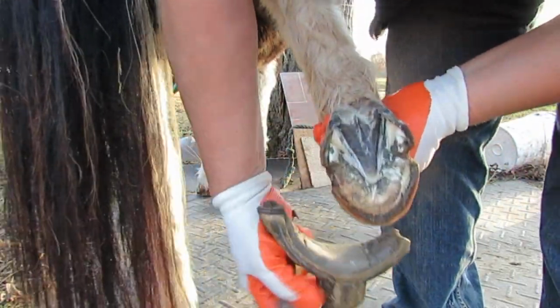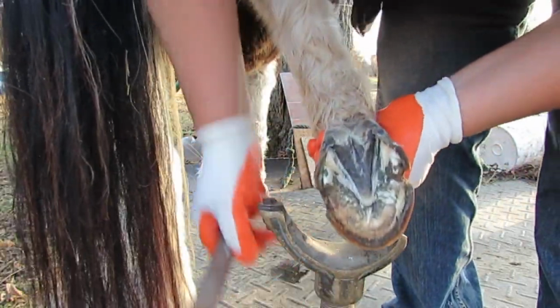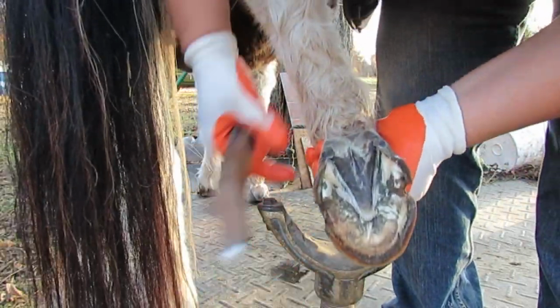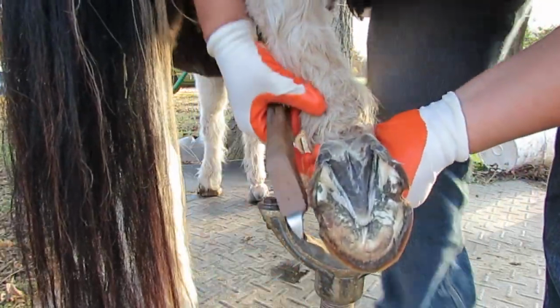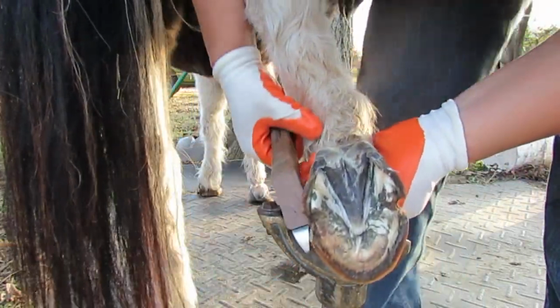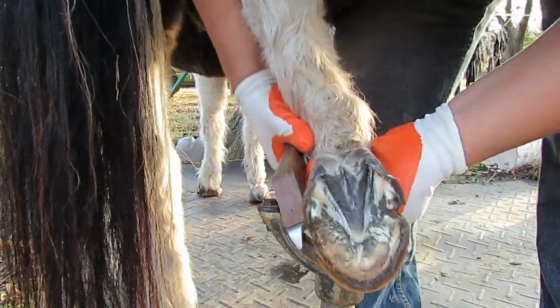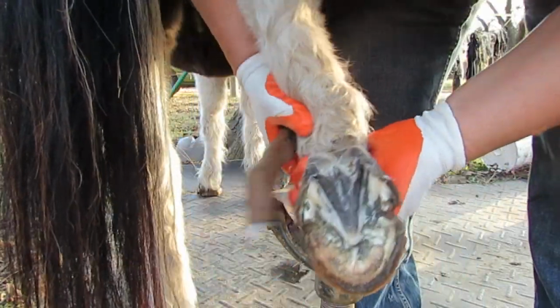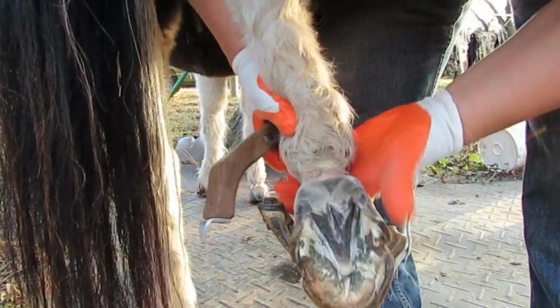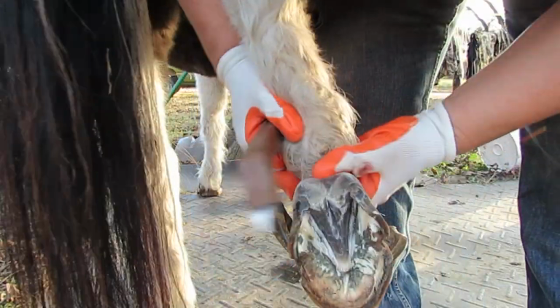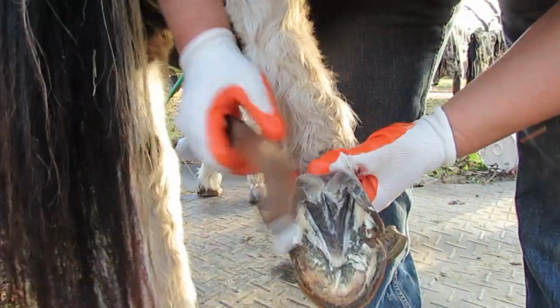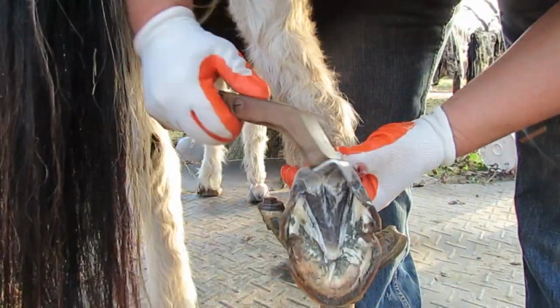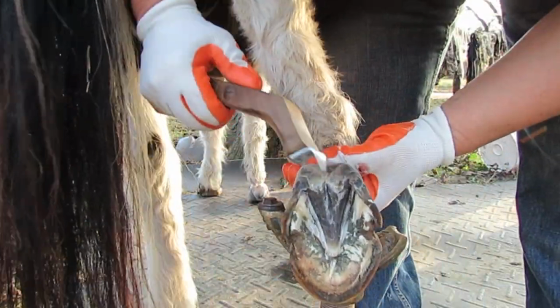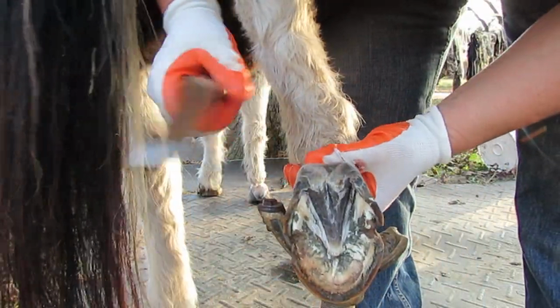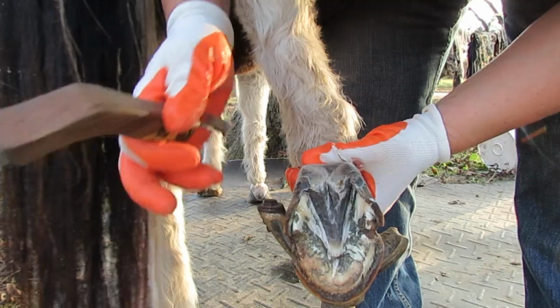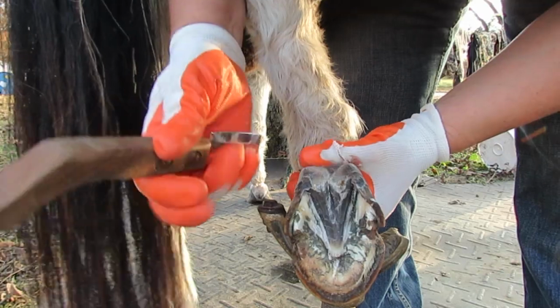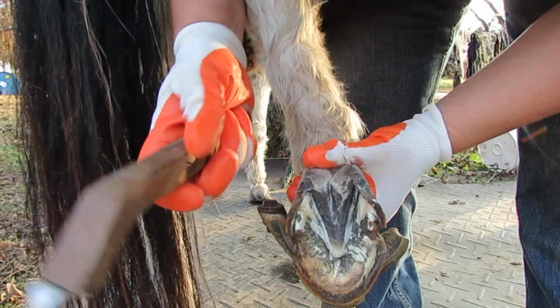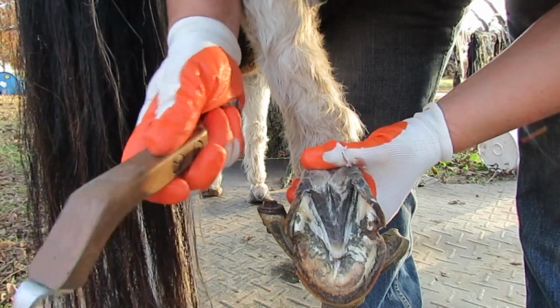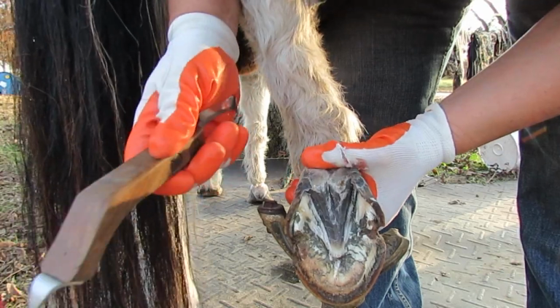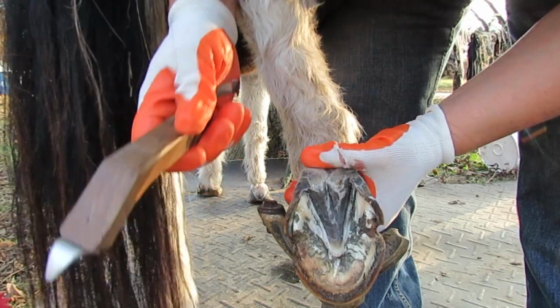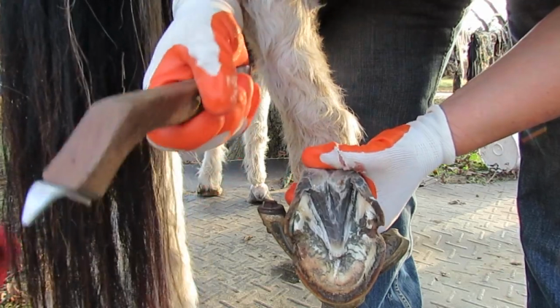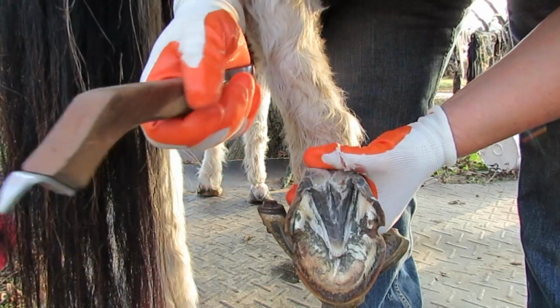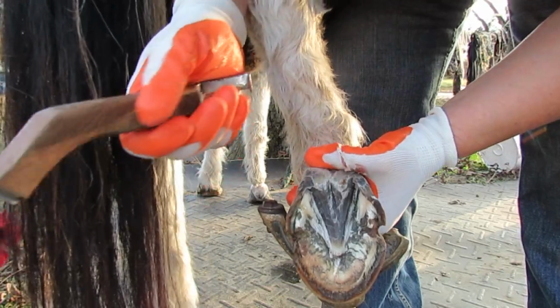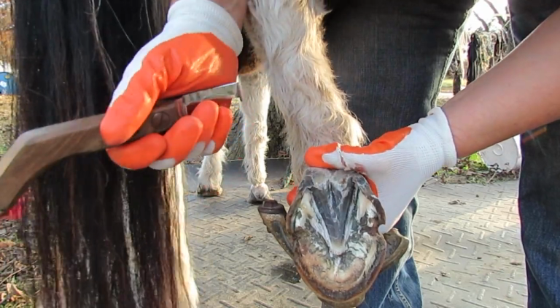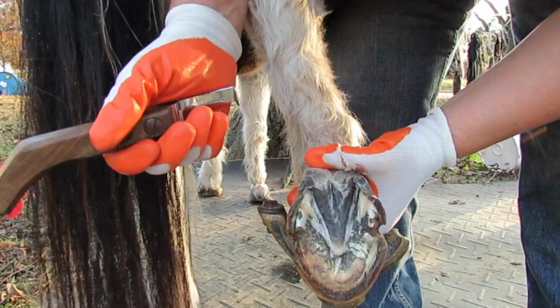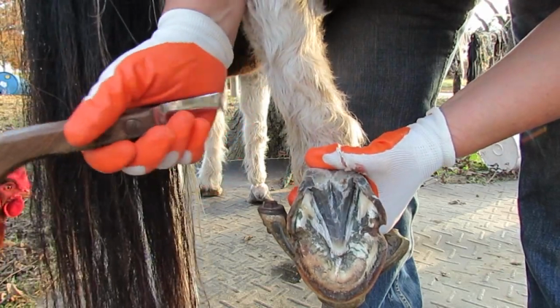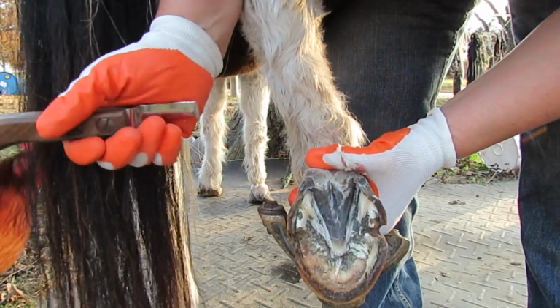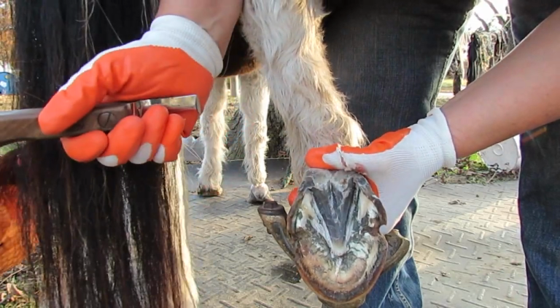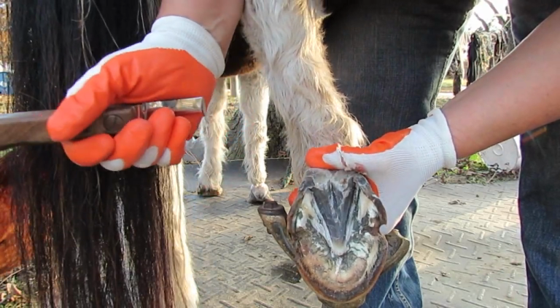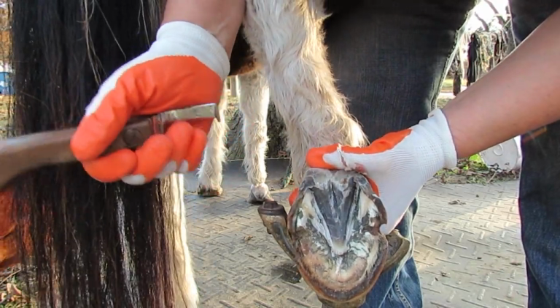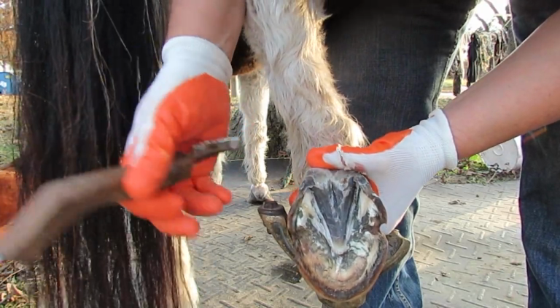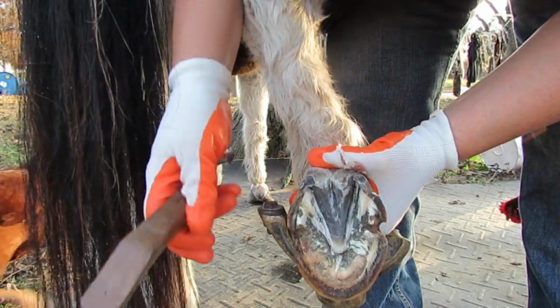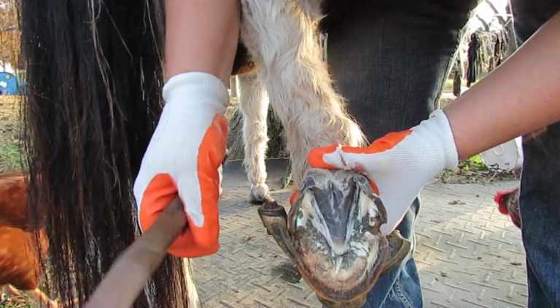I don't know if you noticed but I have shaved this so I can see the top of the foot now.